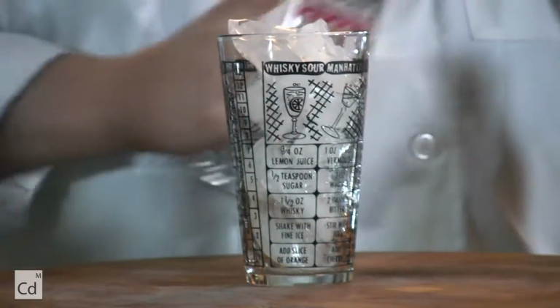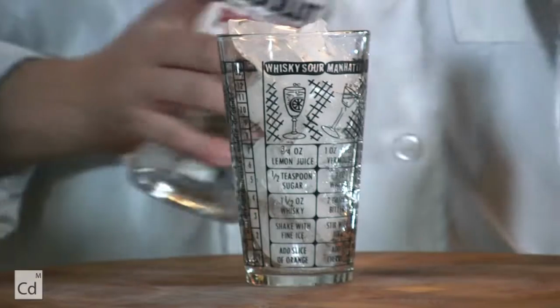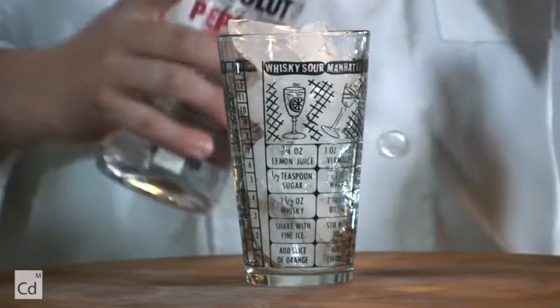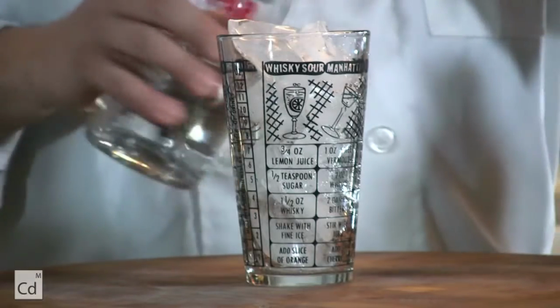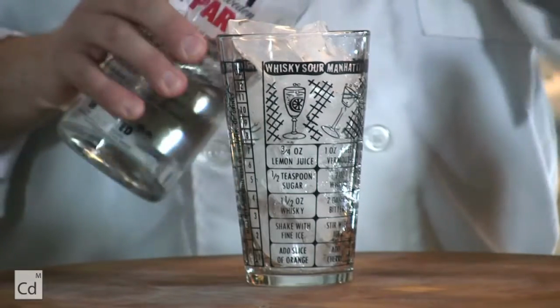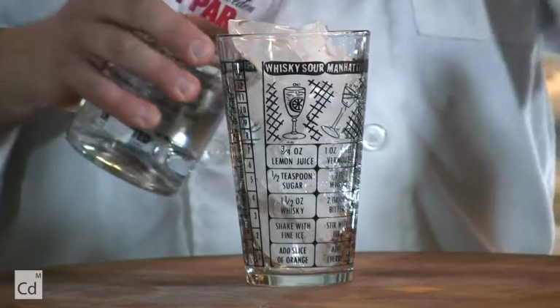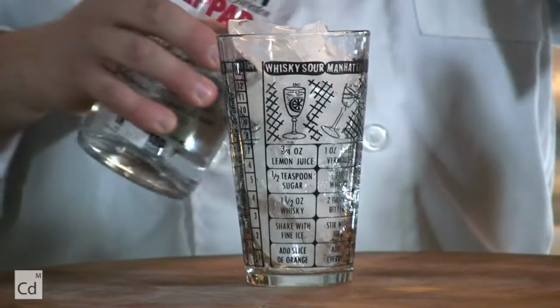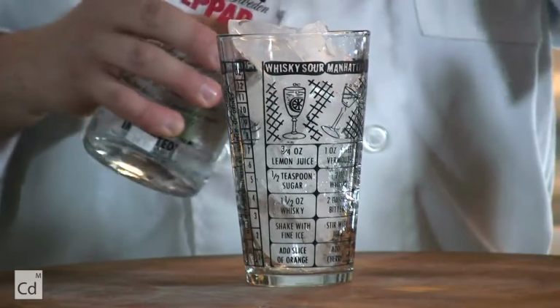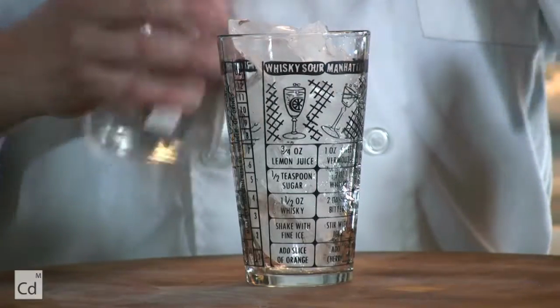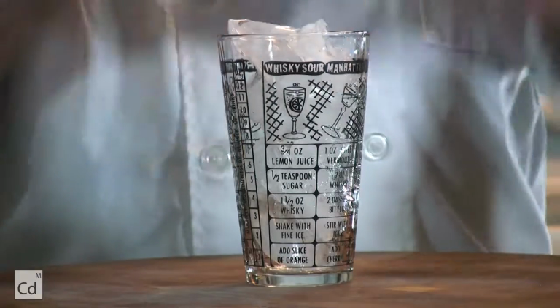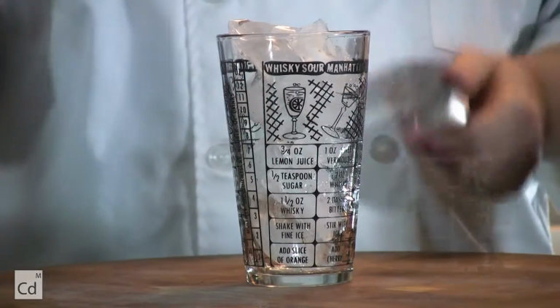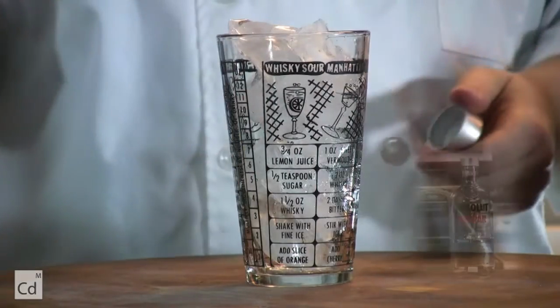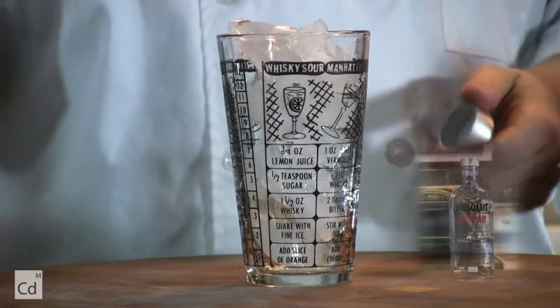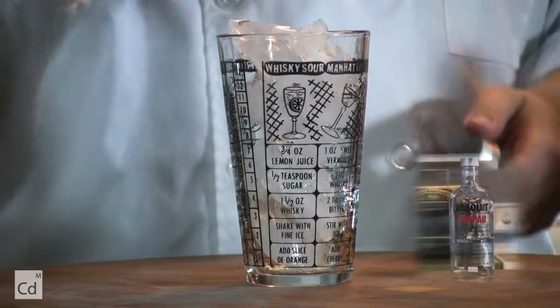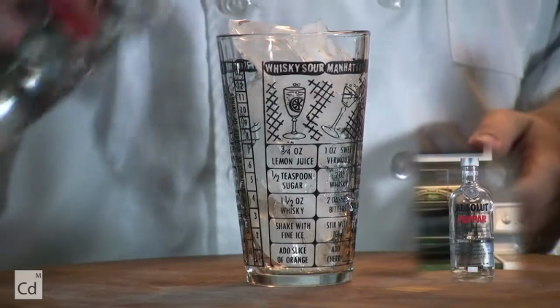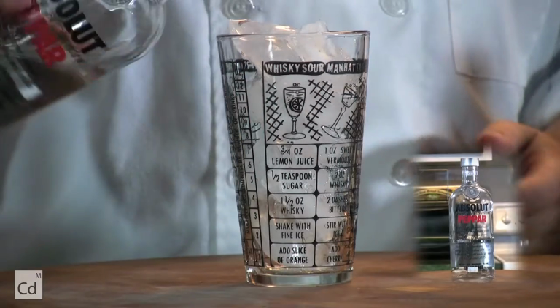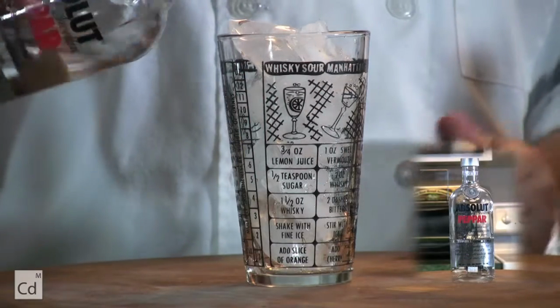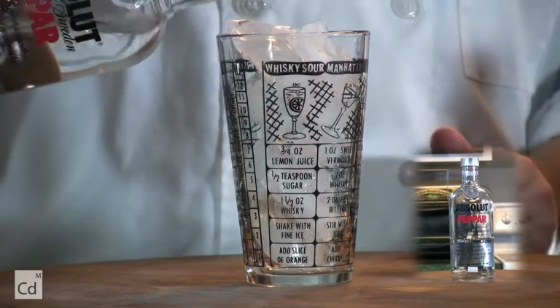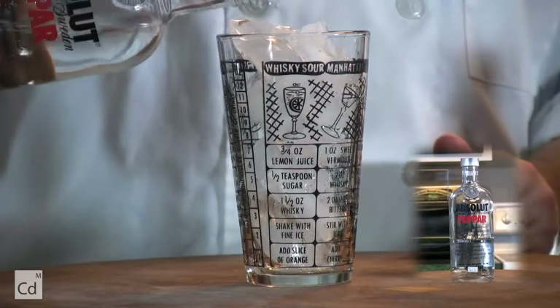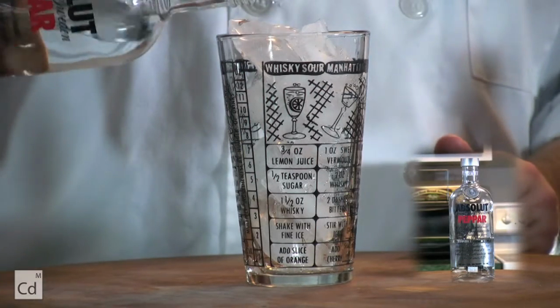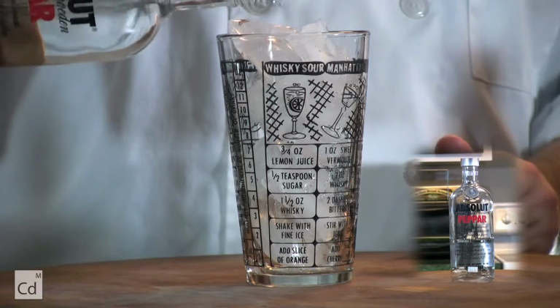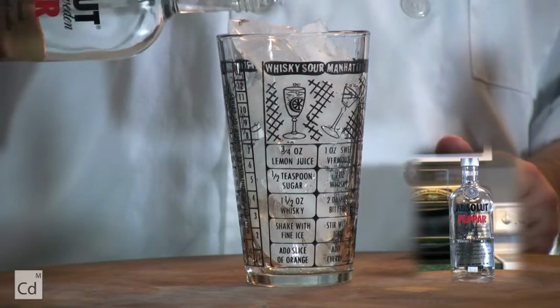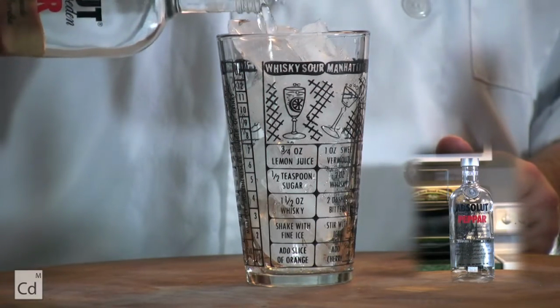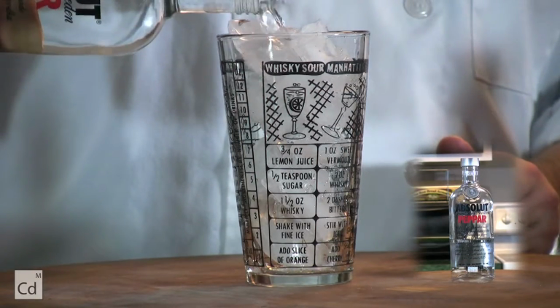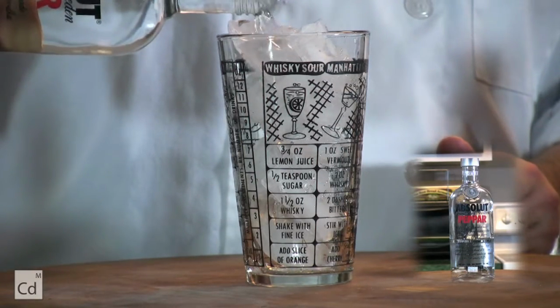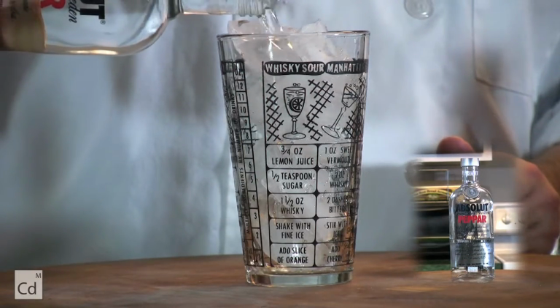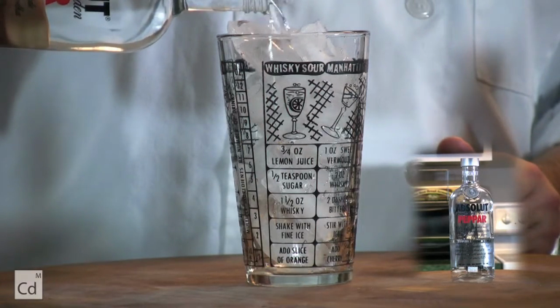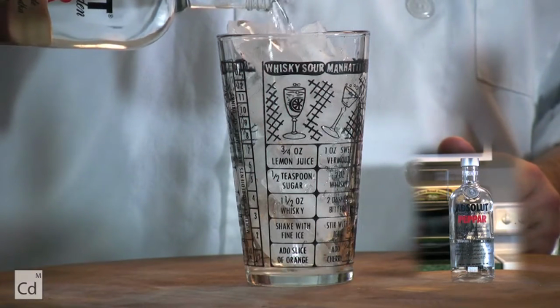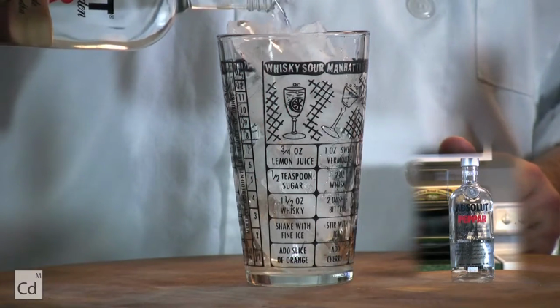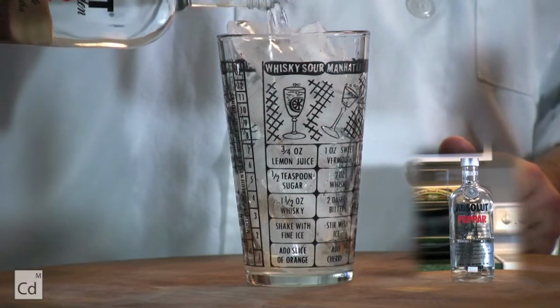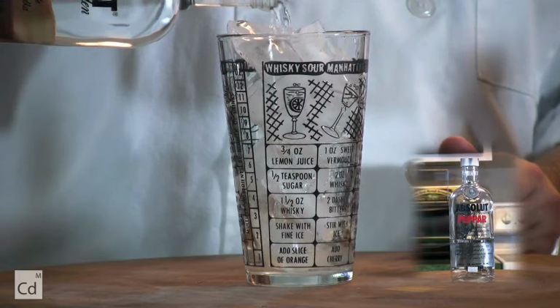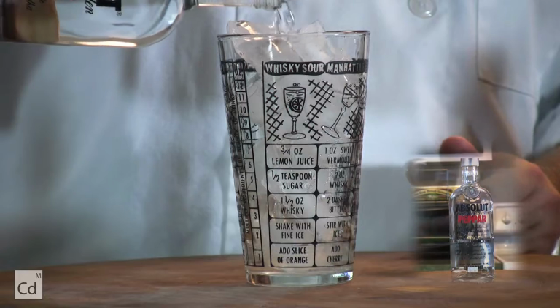Next, we're going to add vodka. I use Absolut Peppar, and we're going to fill it up about a third of the glass.